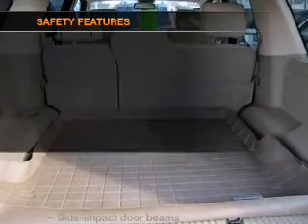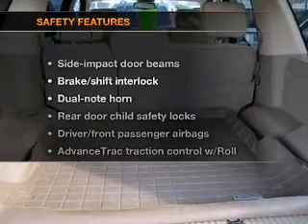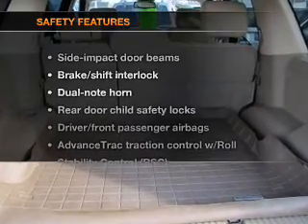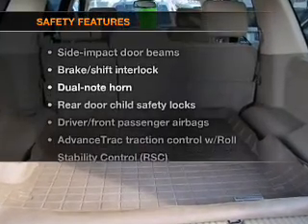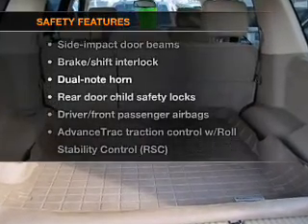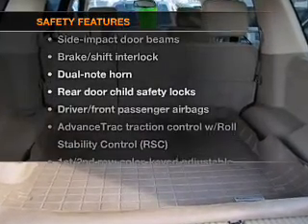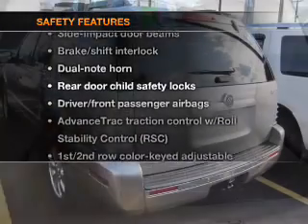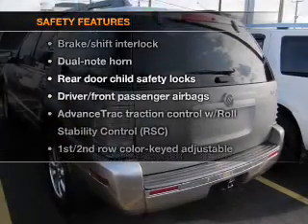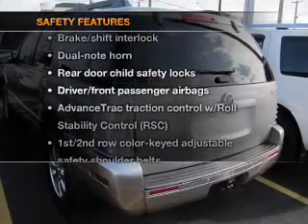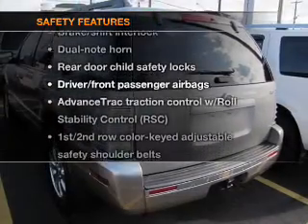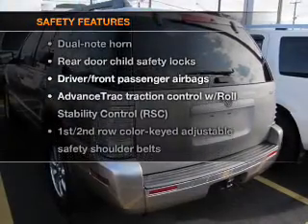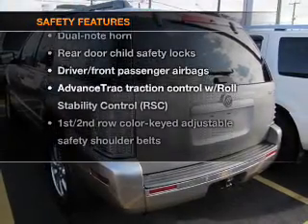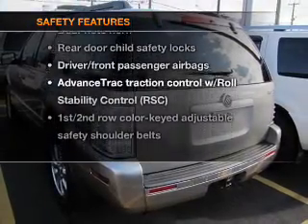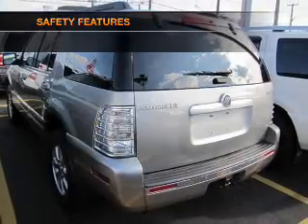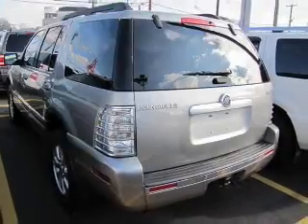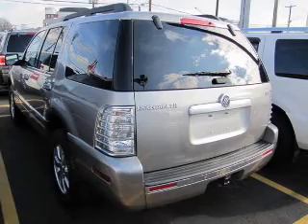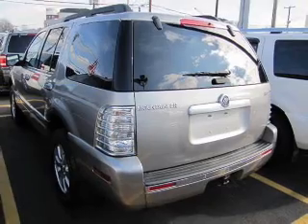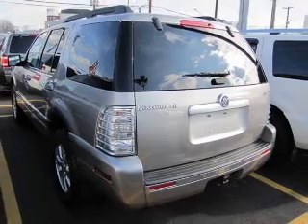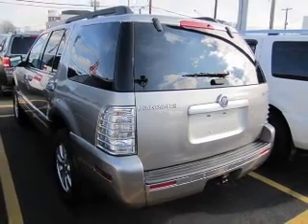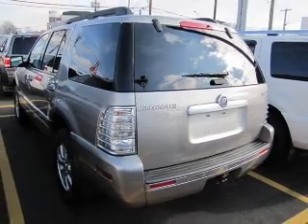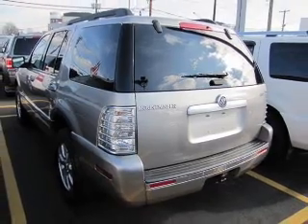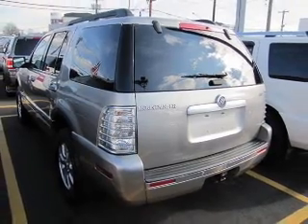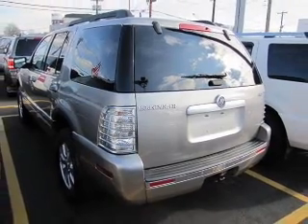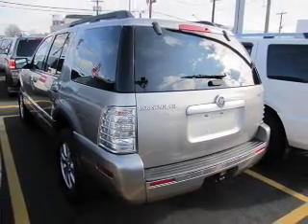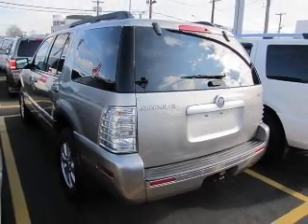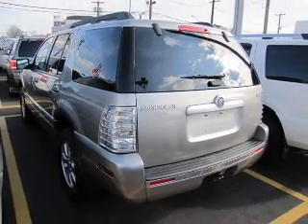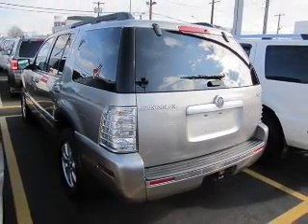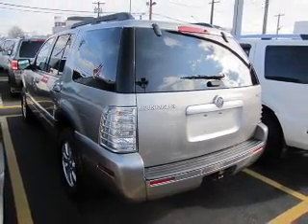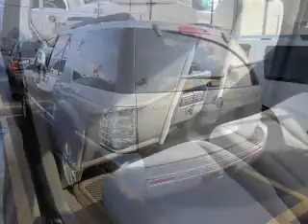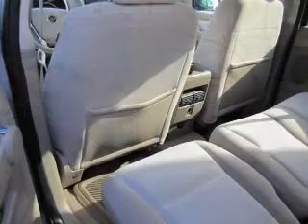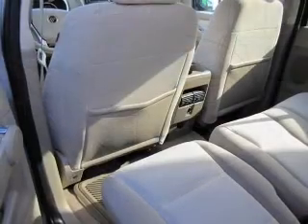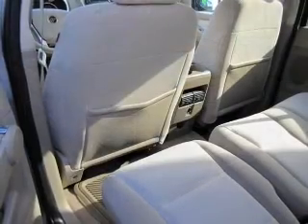And for your peace of mind, the following safety equipment is included: passenger airbag, traction control, stability control.